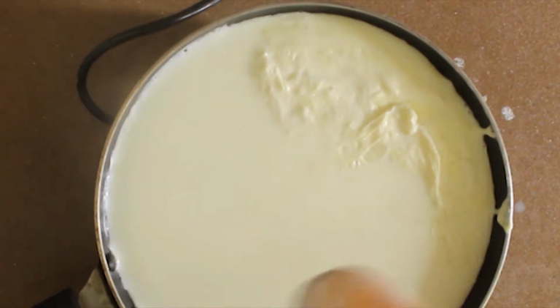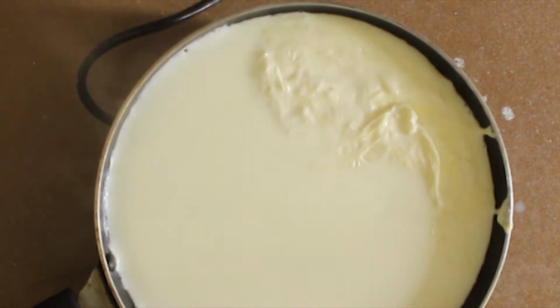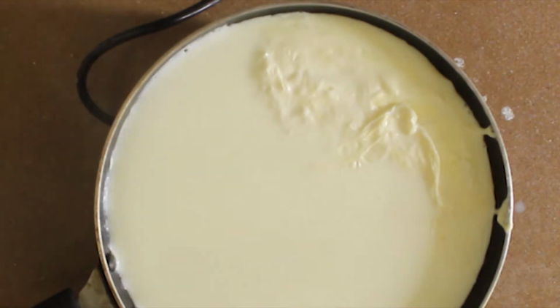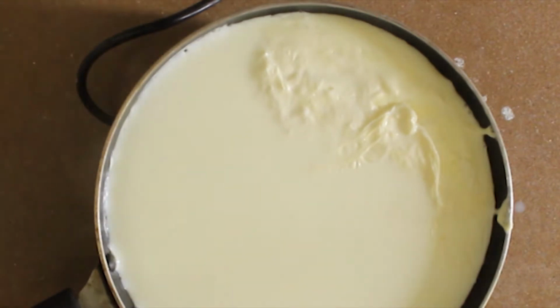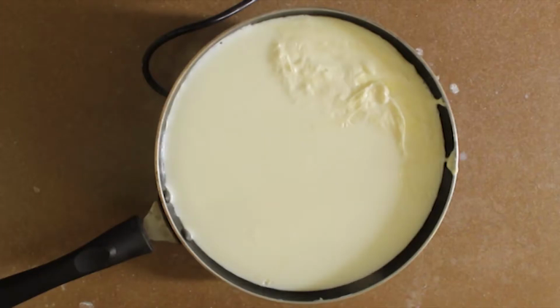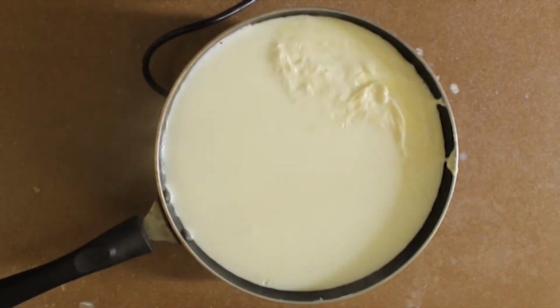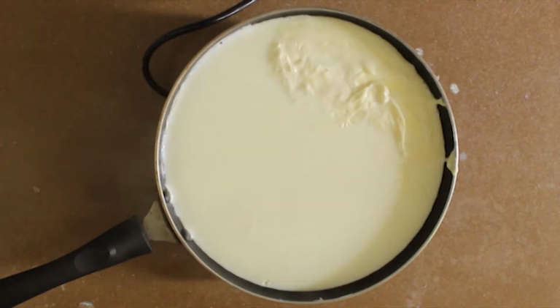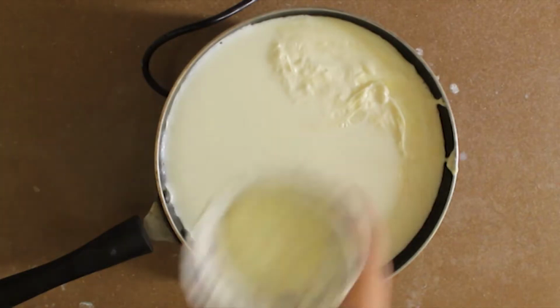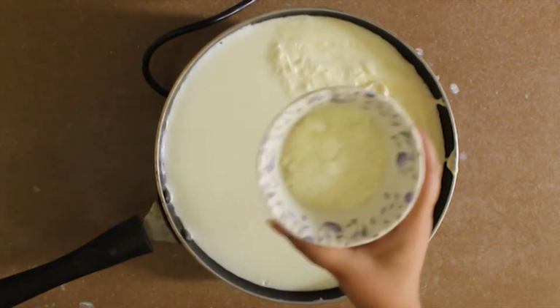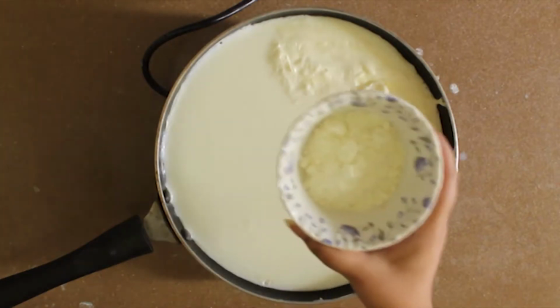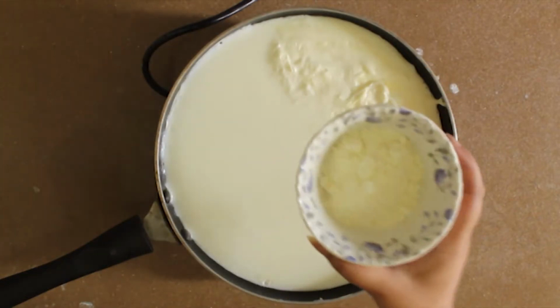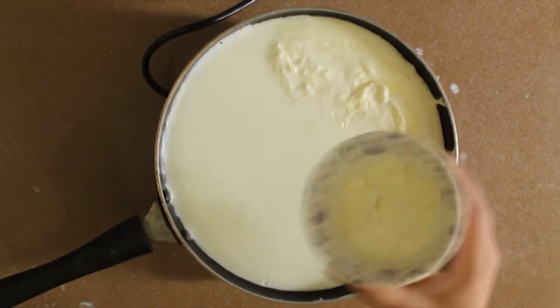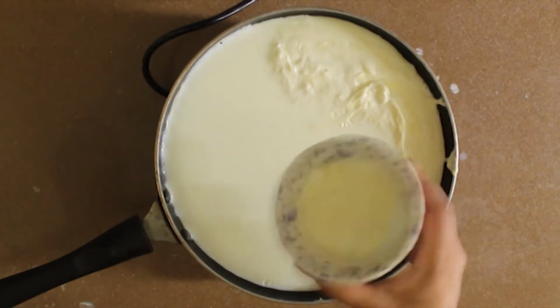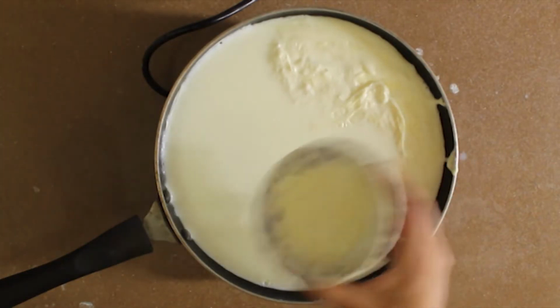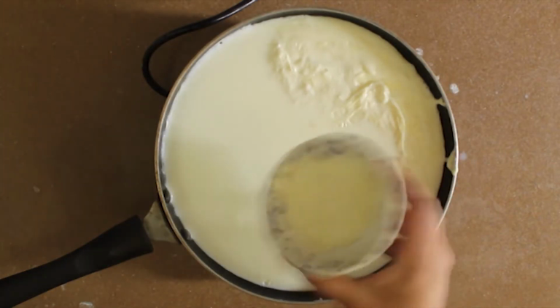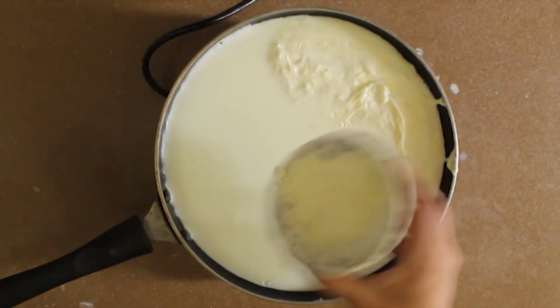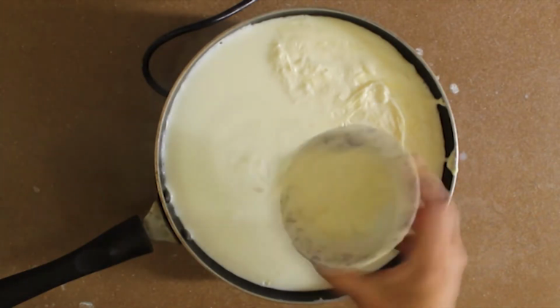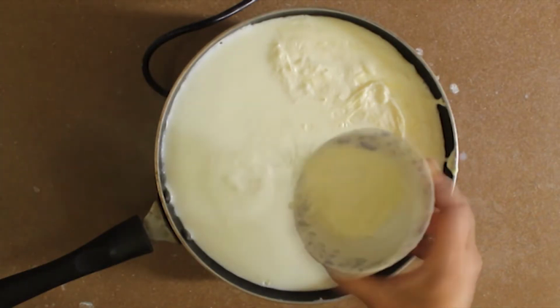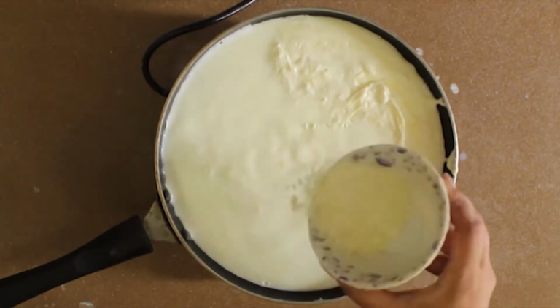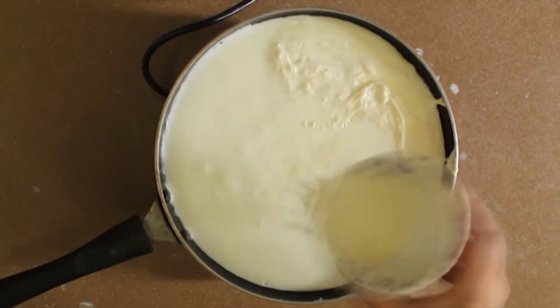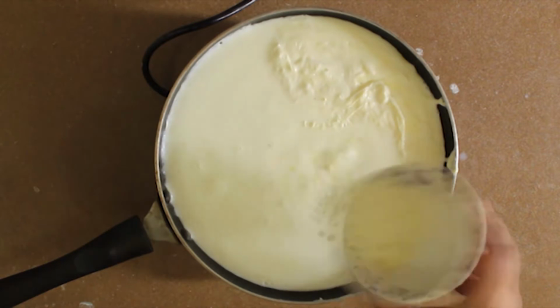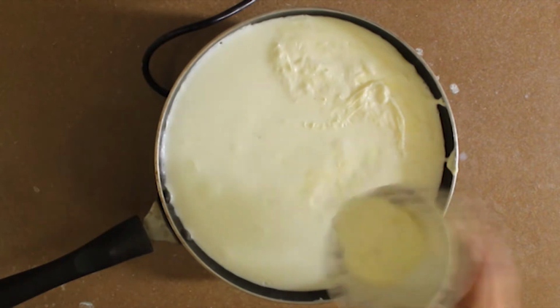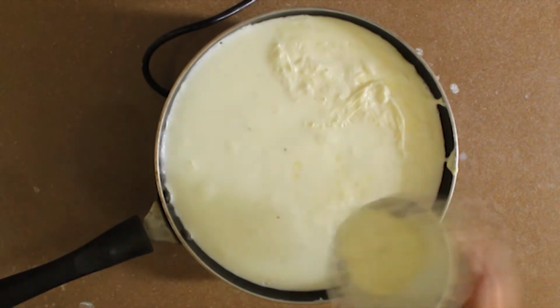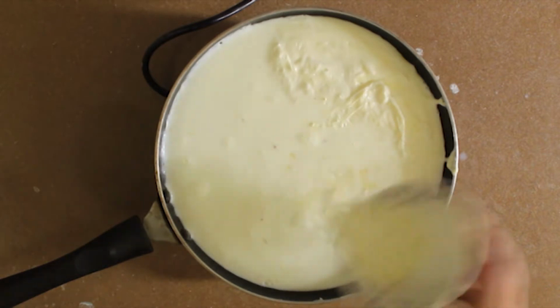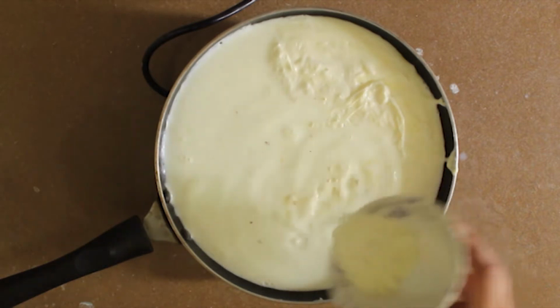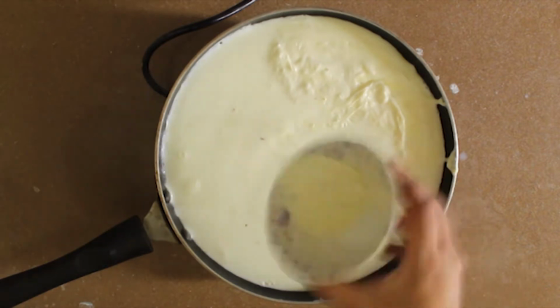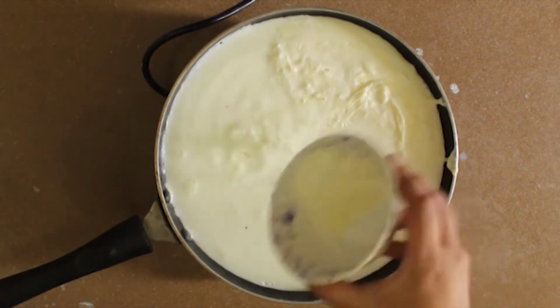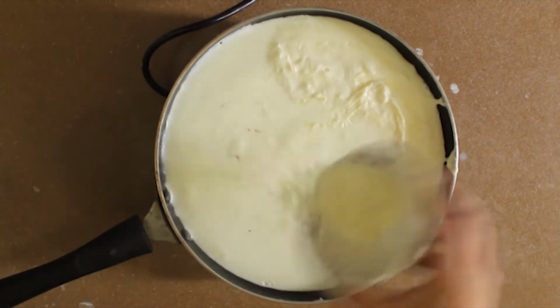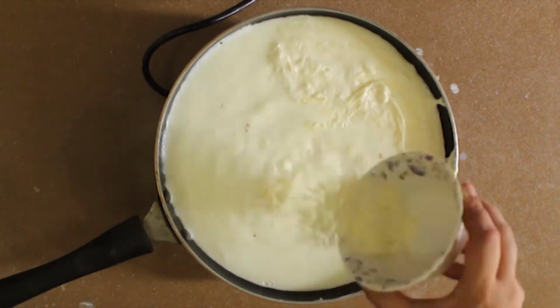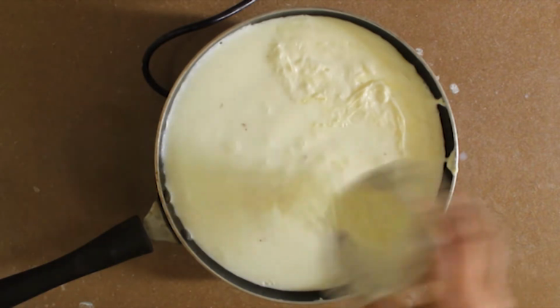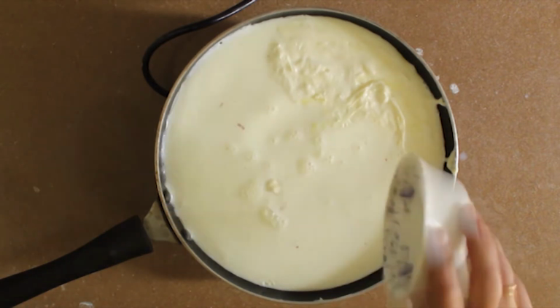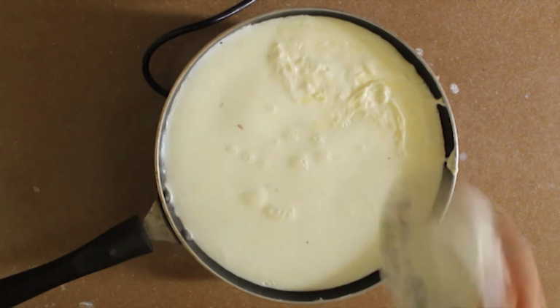Now I have used MTR badam powder. This is optional — it is easily found in the market these days.